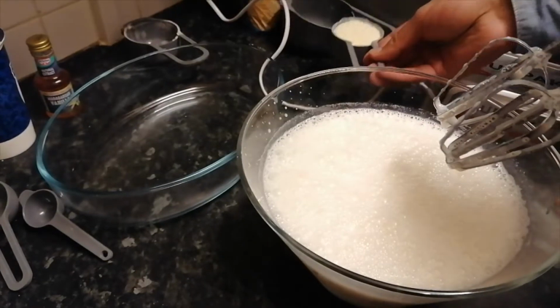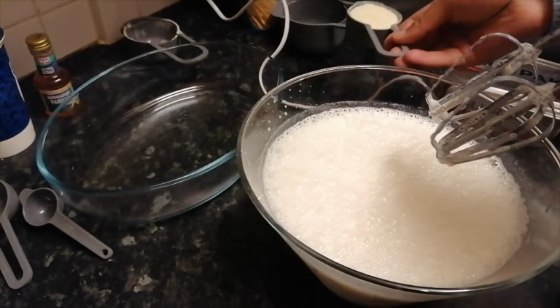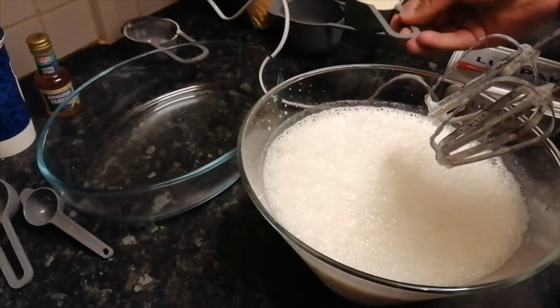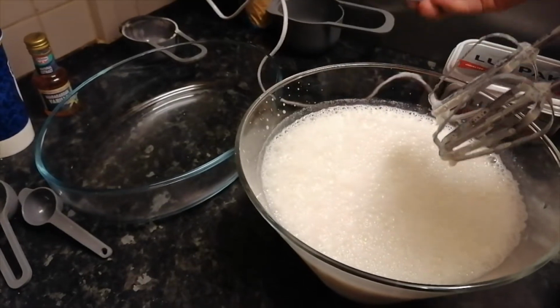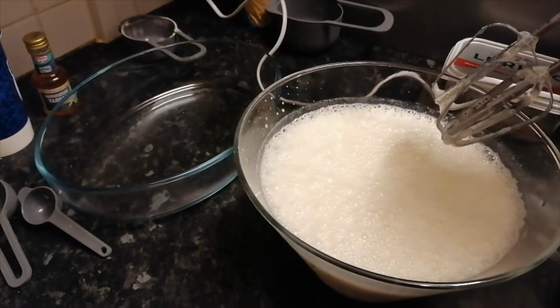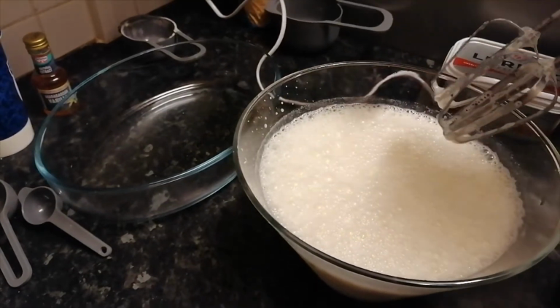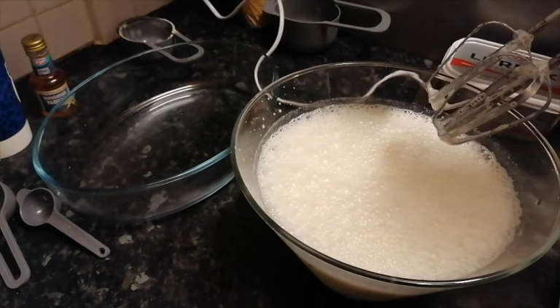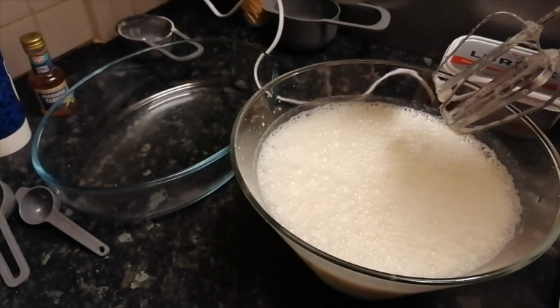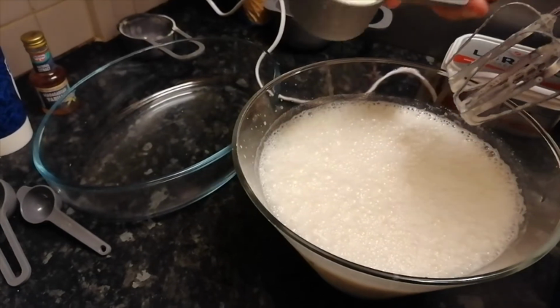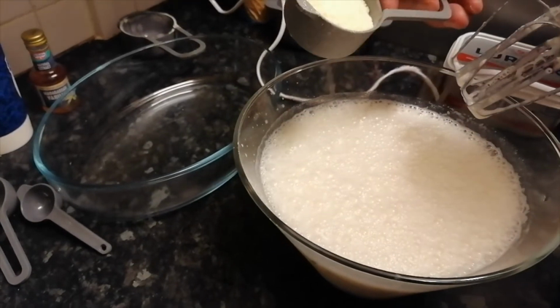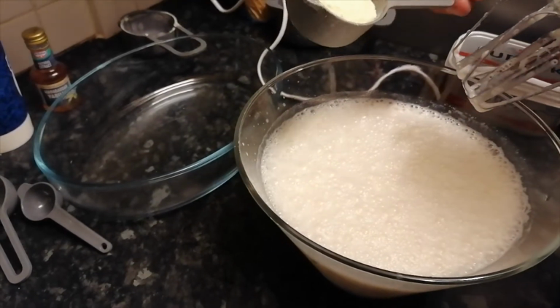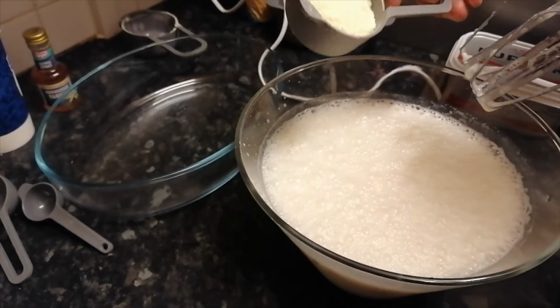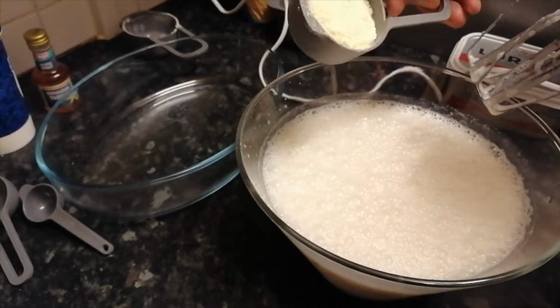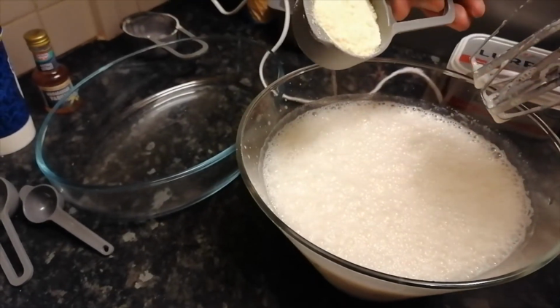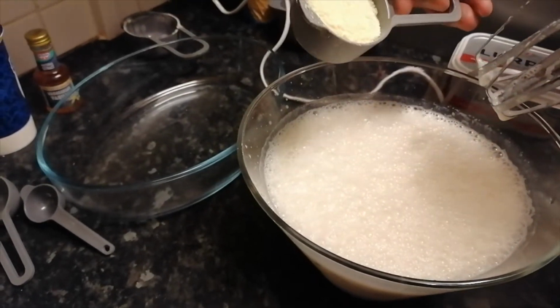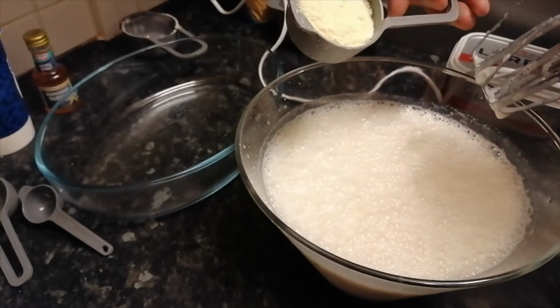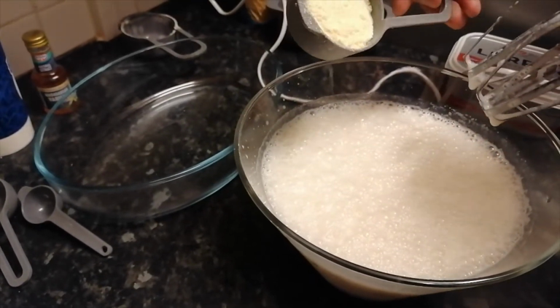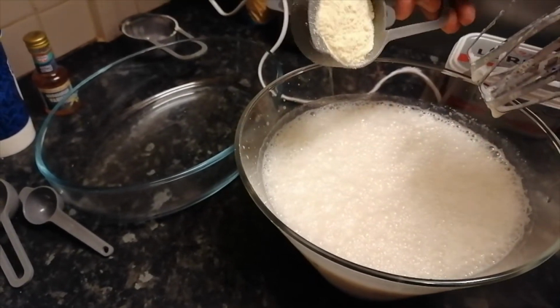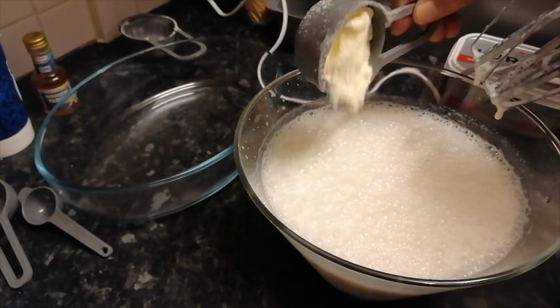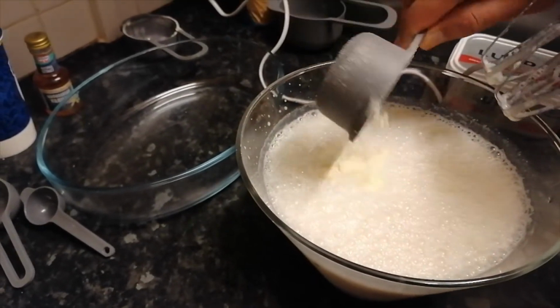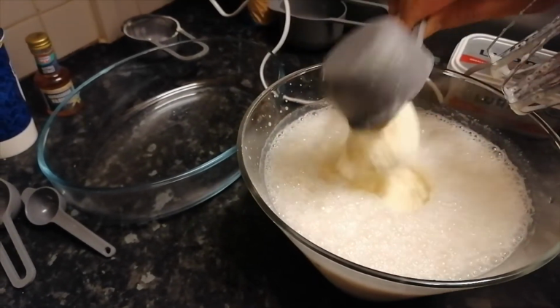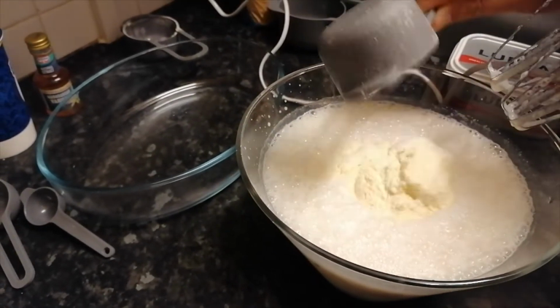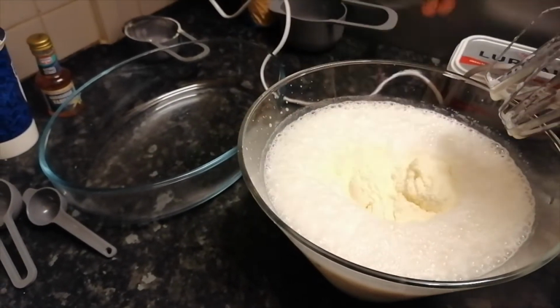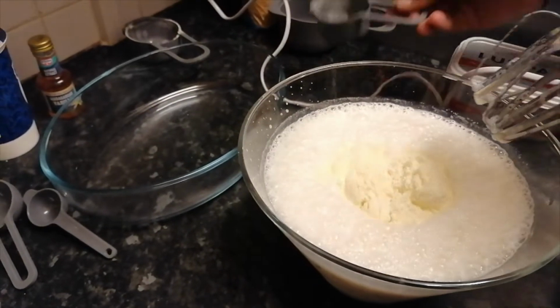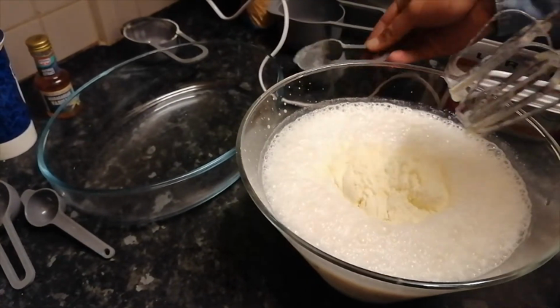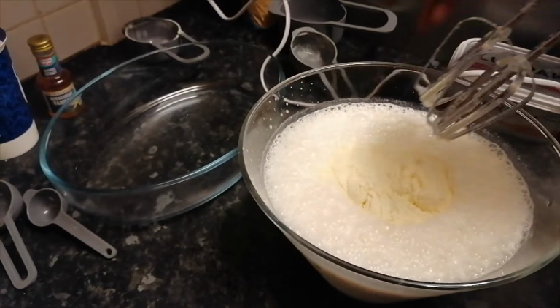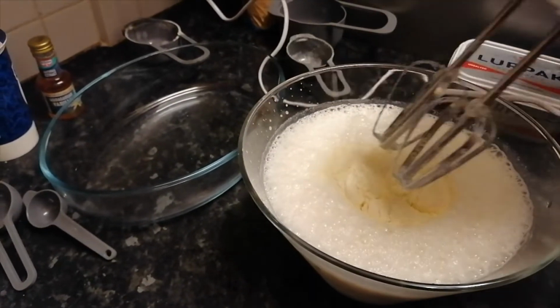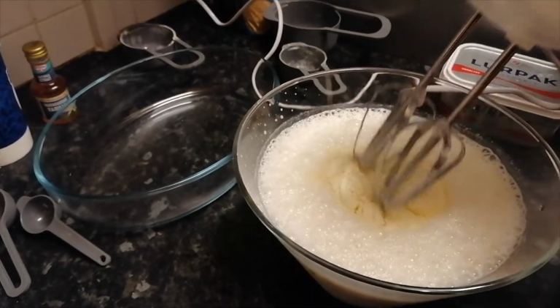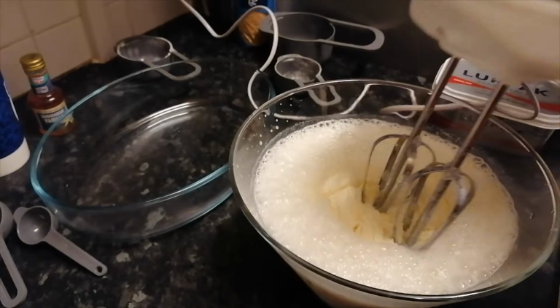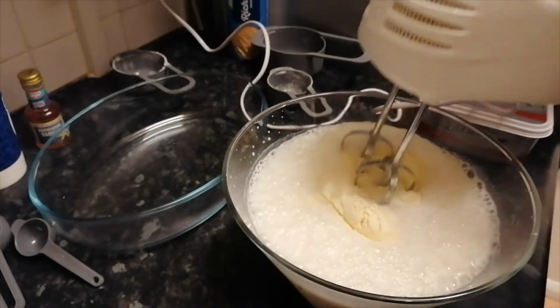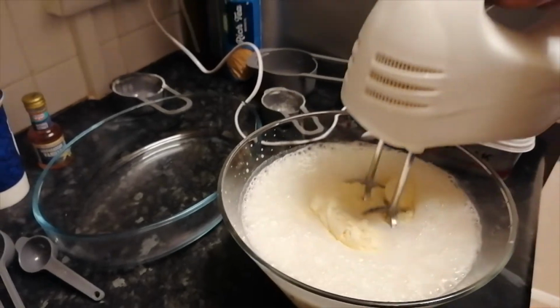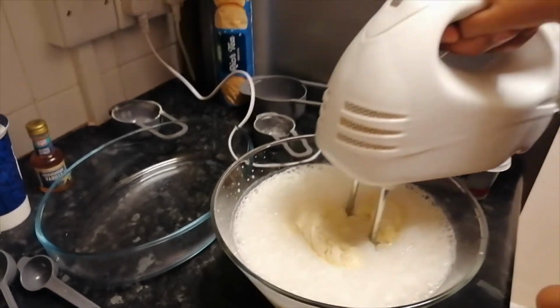Okay guys, so finally we're going to add some milk powder and sugar, and again it's Aram's turn — Aram's going to help.